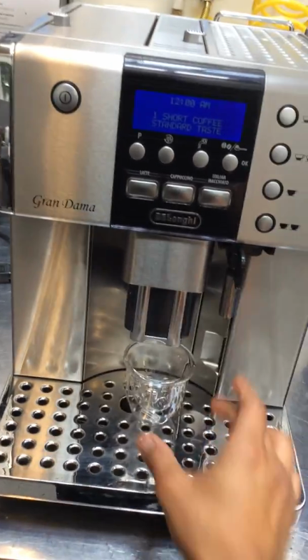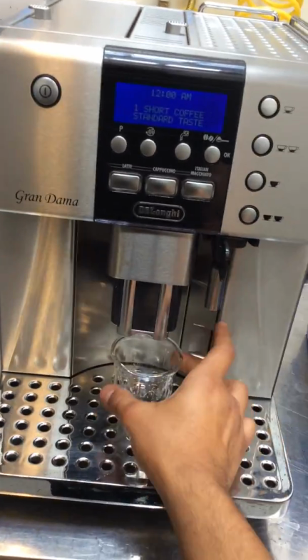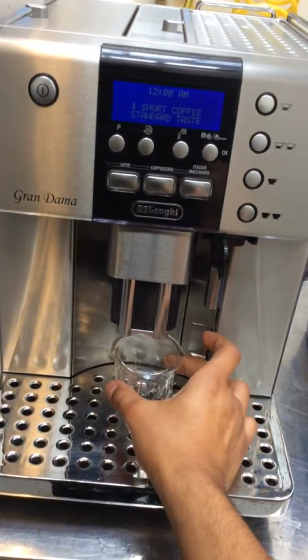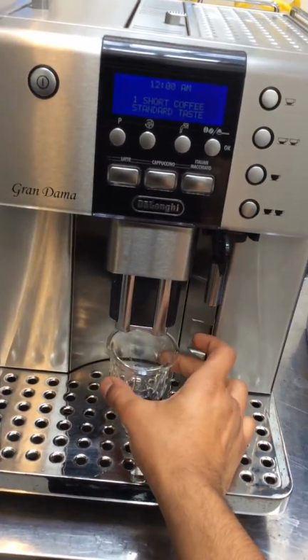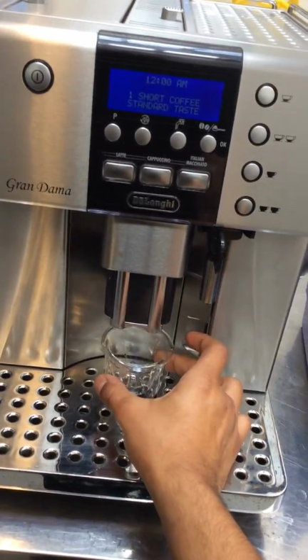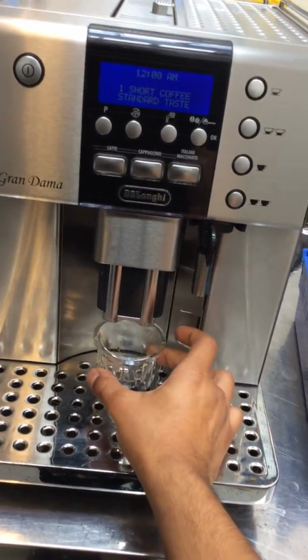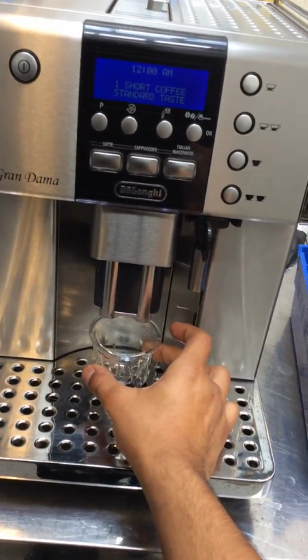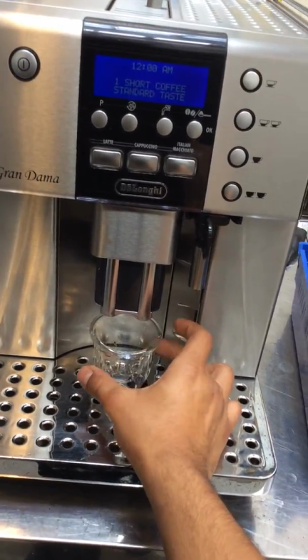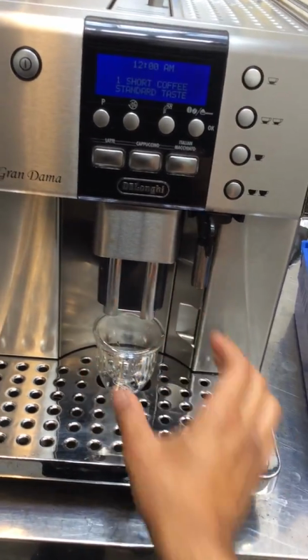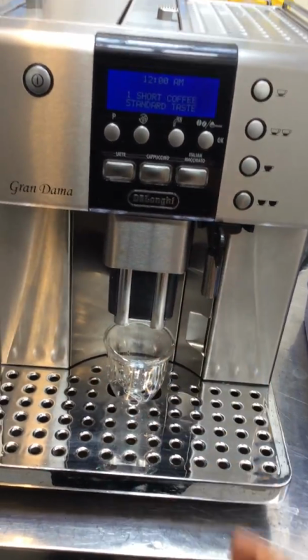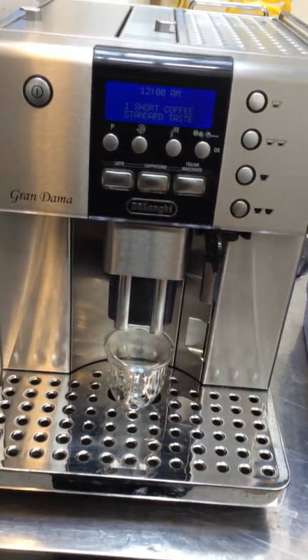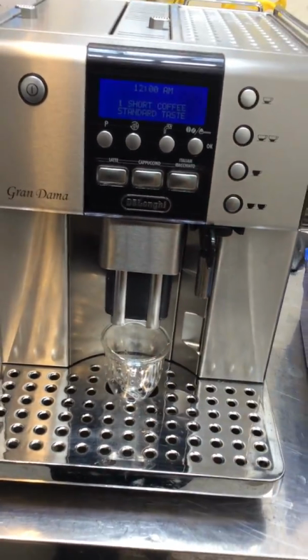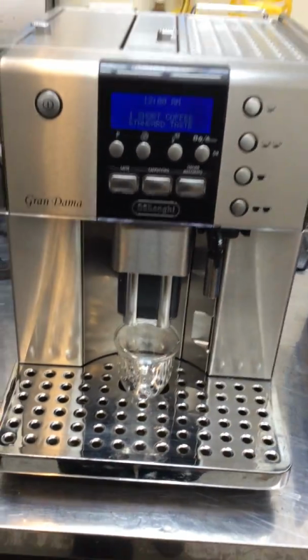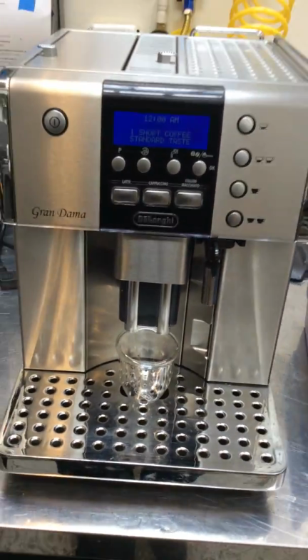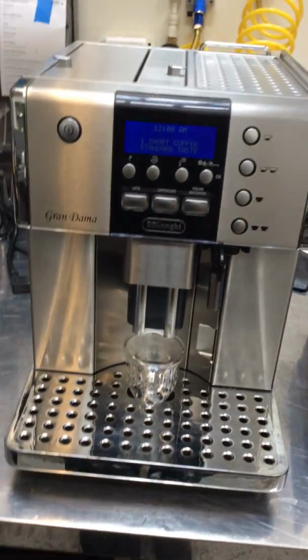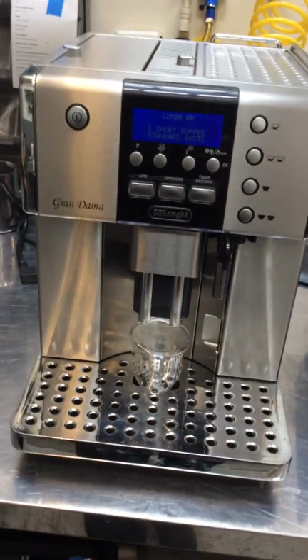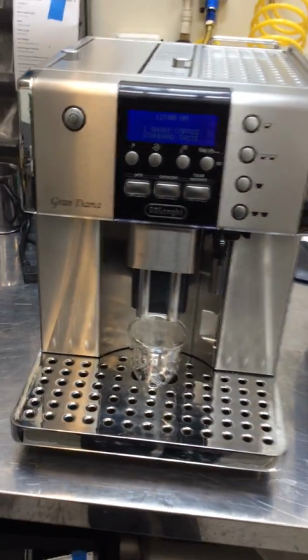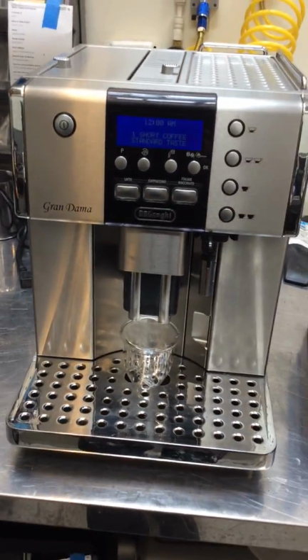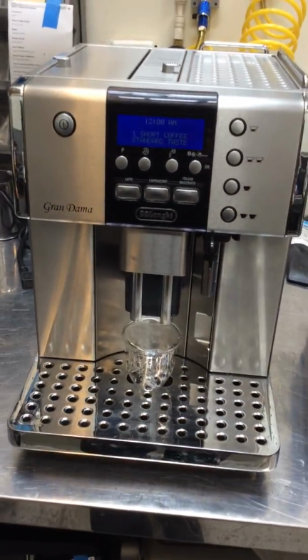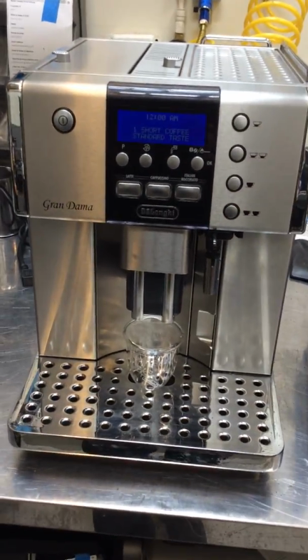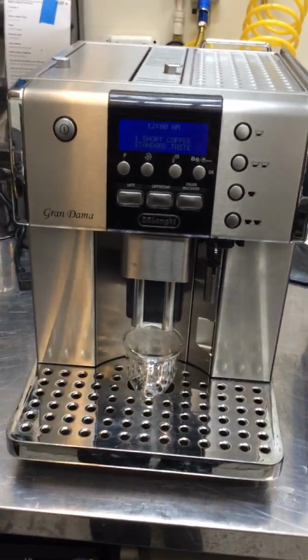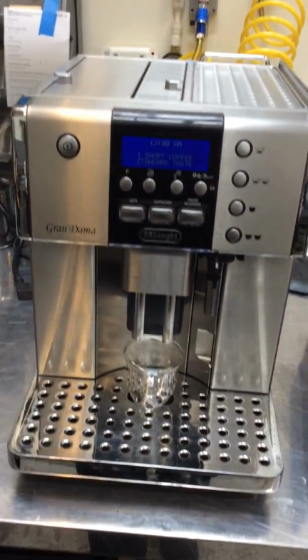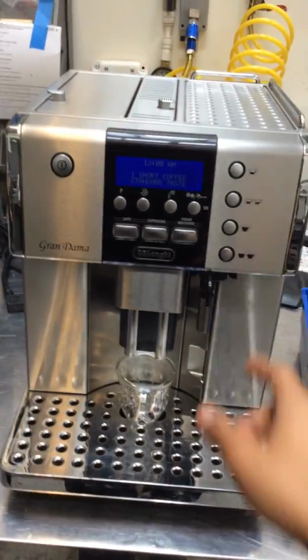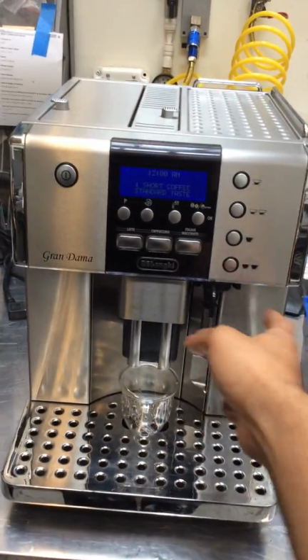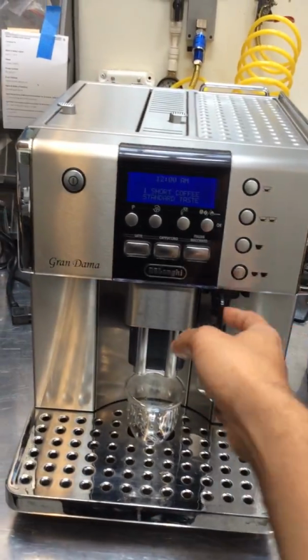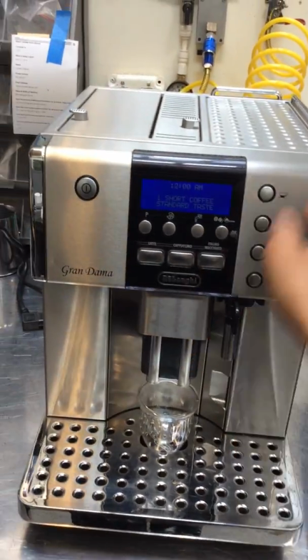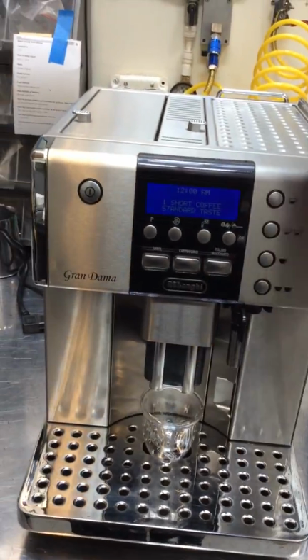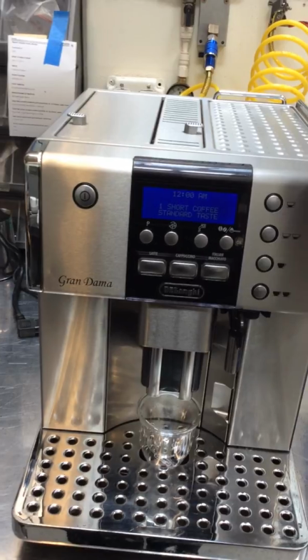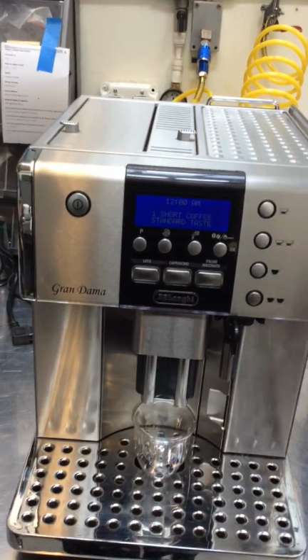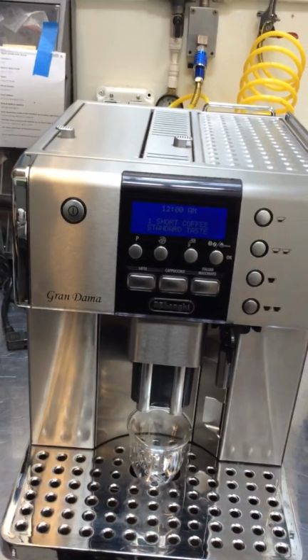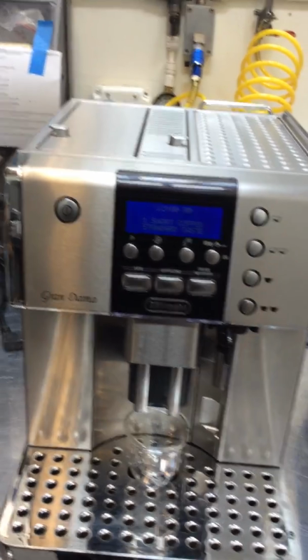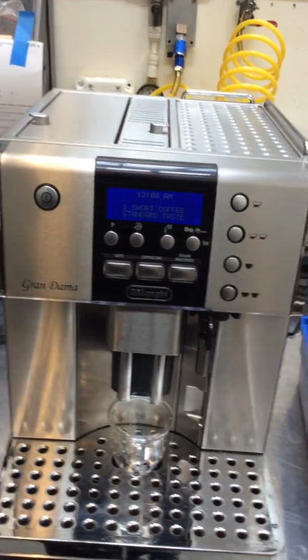So let's do one short coffee, and then let's test the hot water.